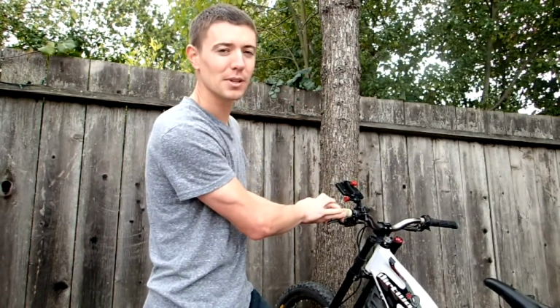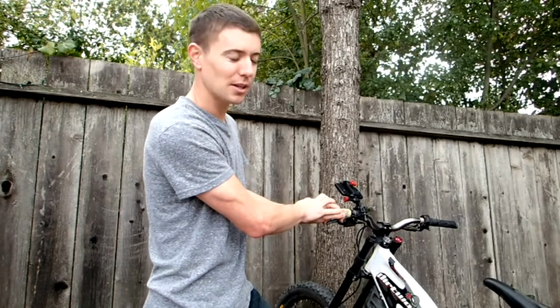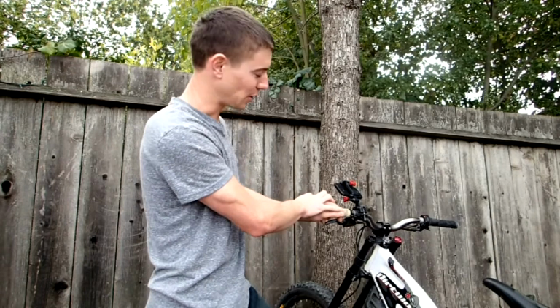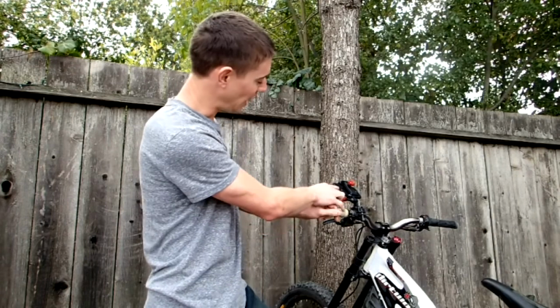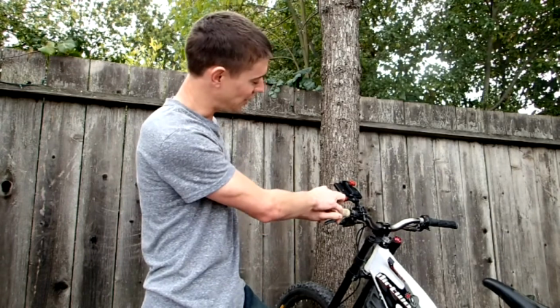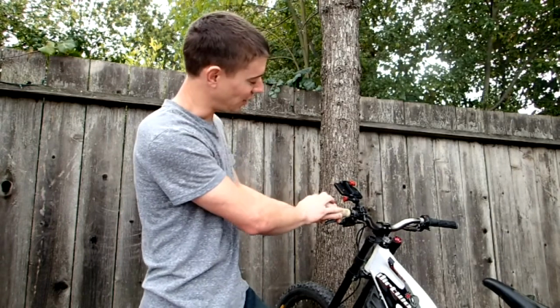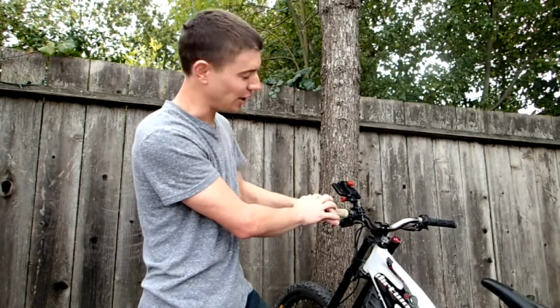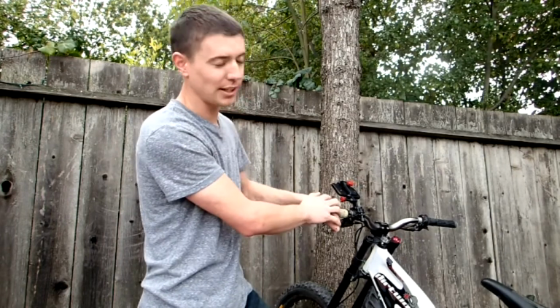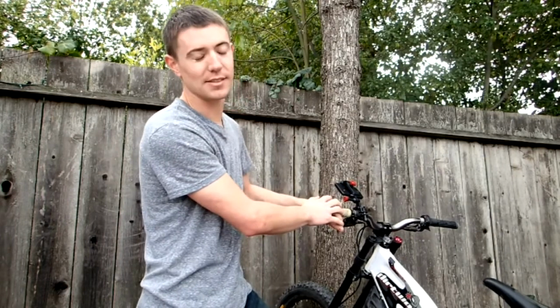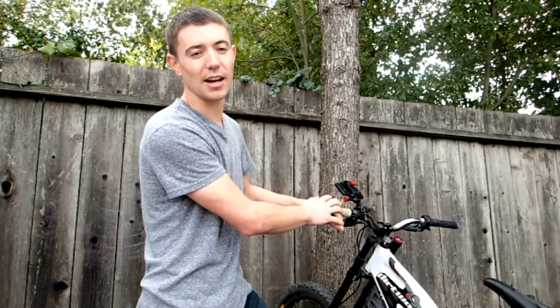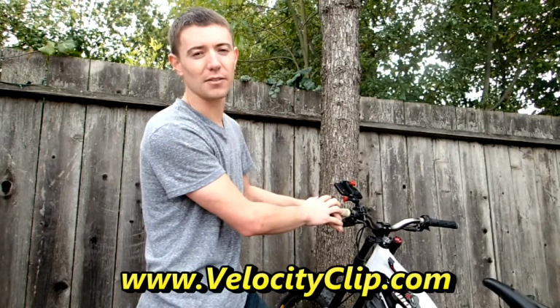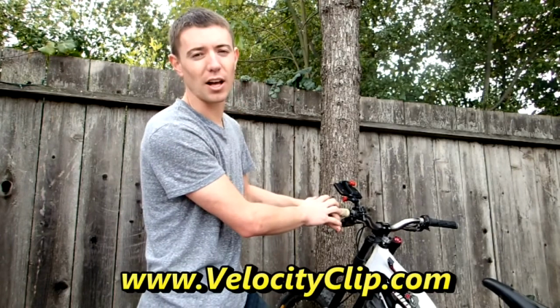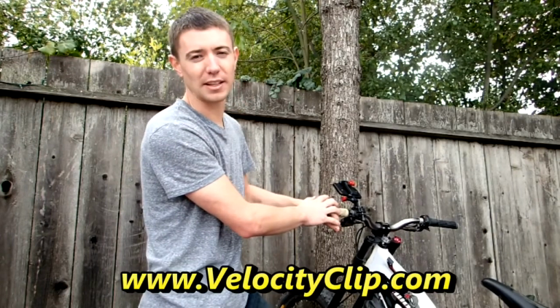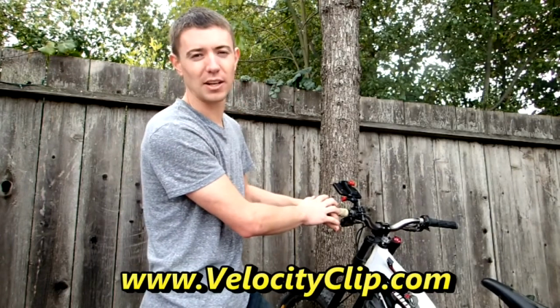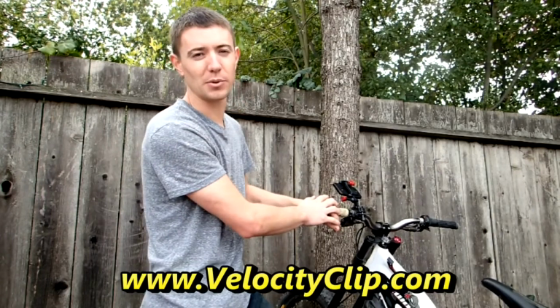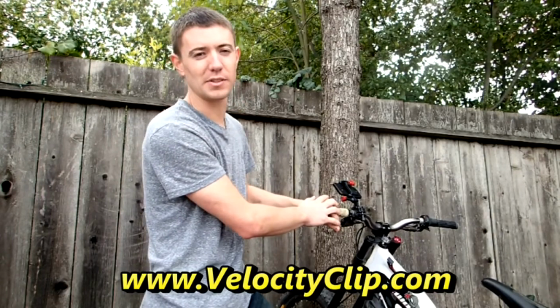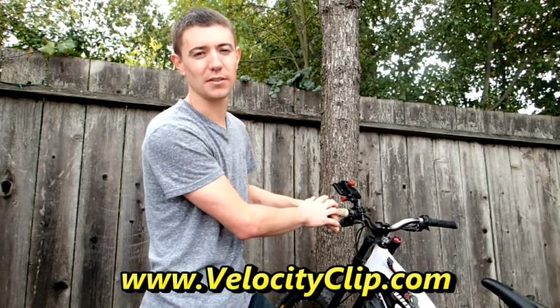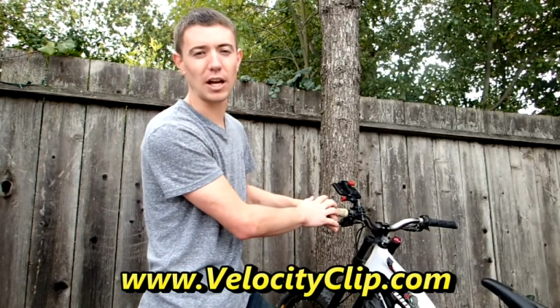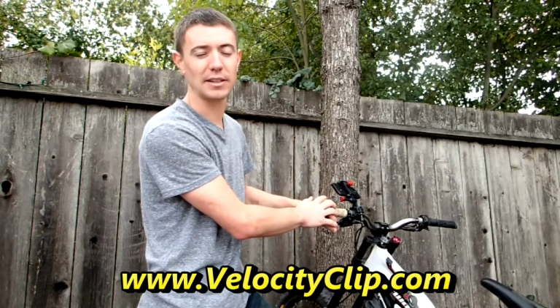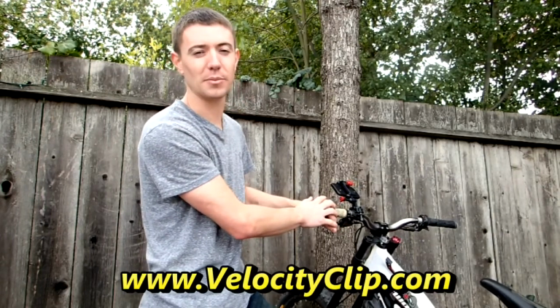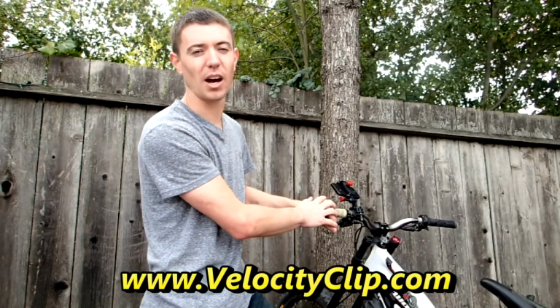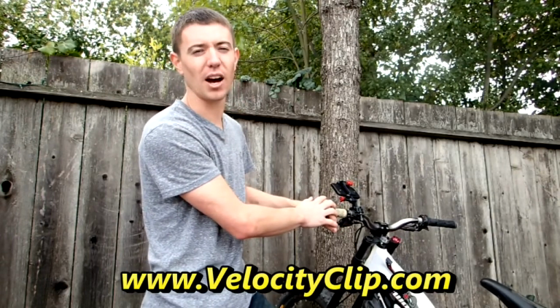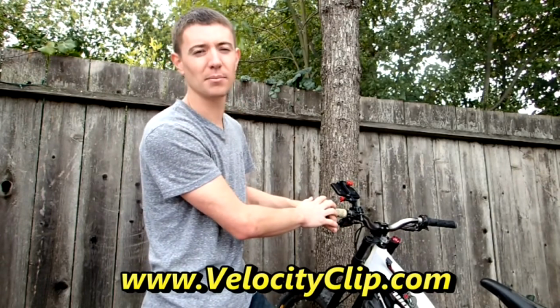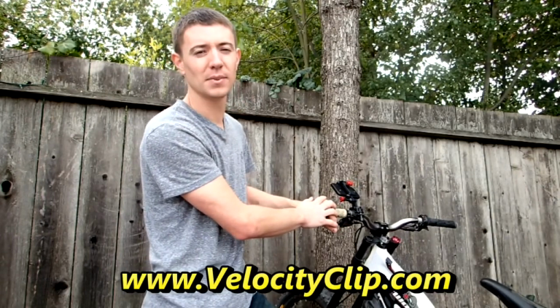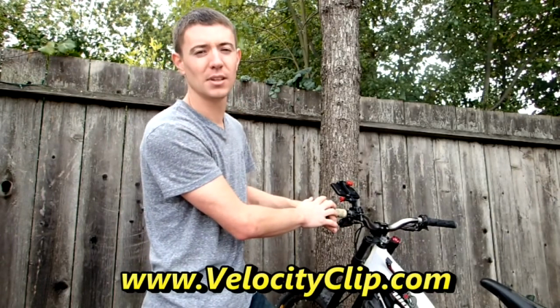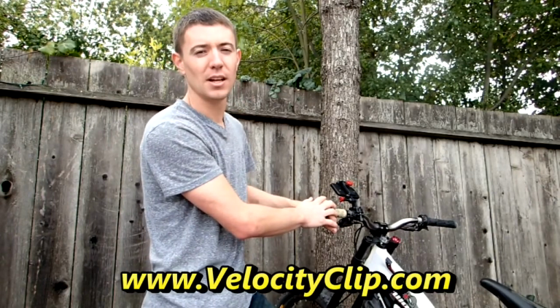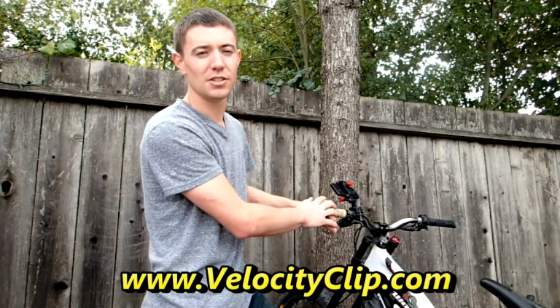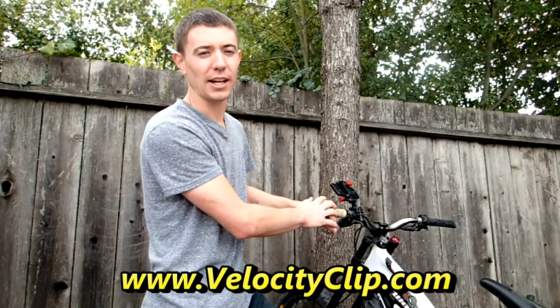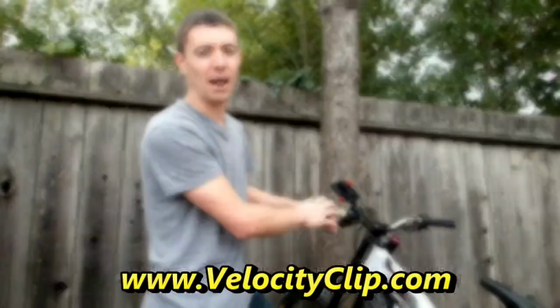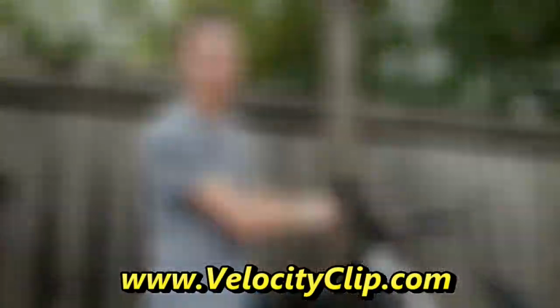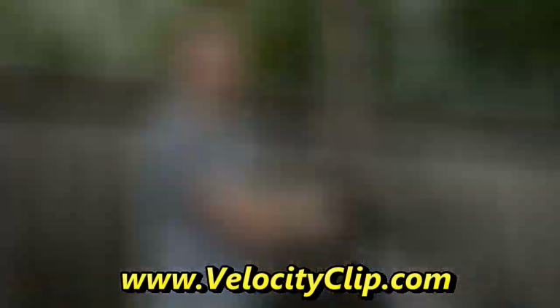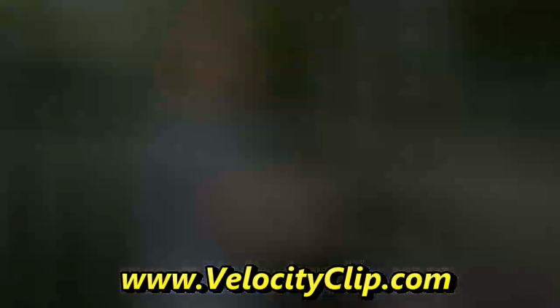Go ahead and take a look — it's the Velocity Clip. You can see it at VelocityClip.com. Check it out. Thanks guys.